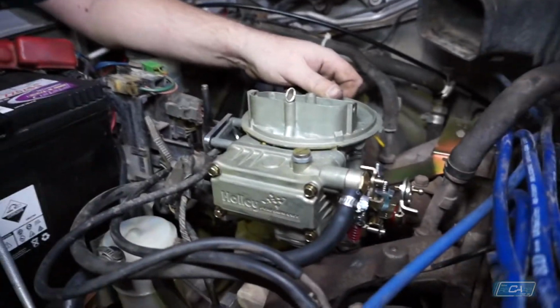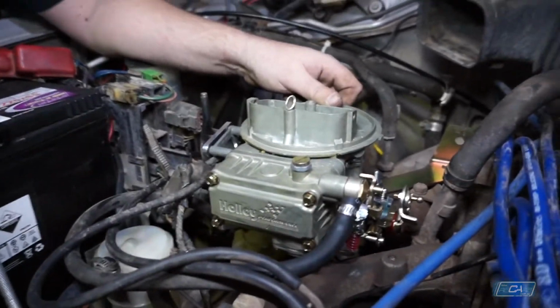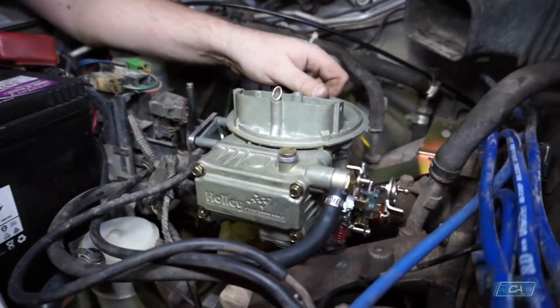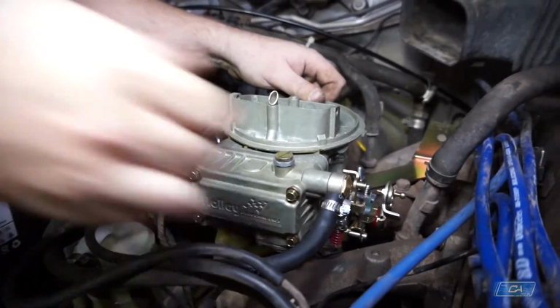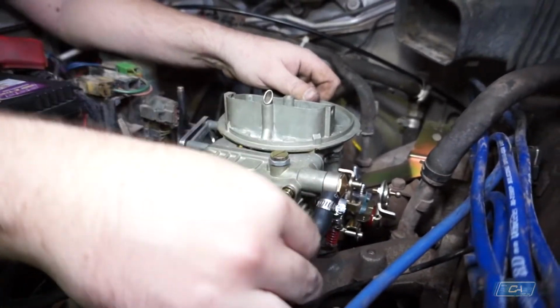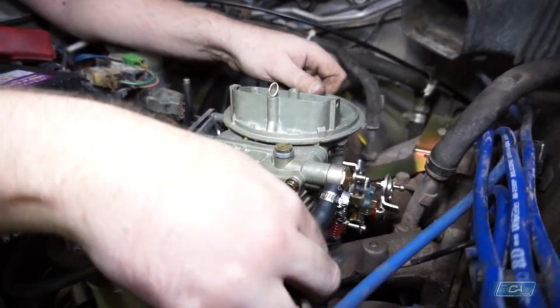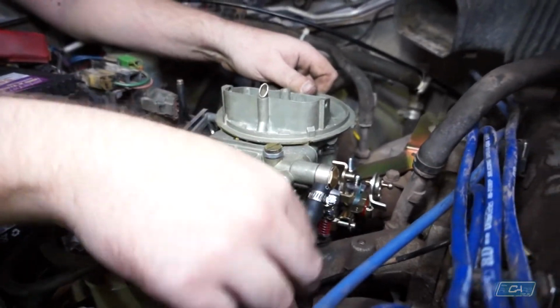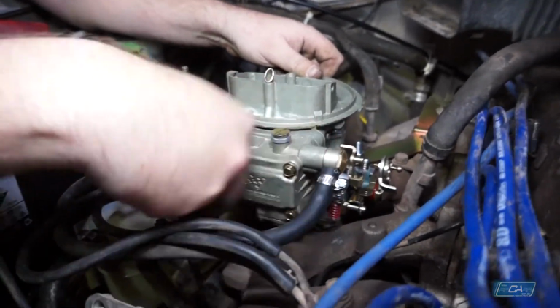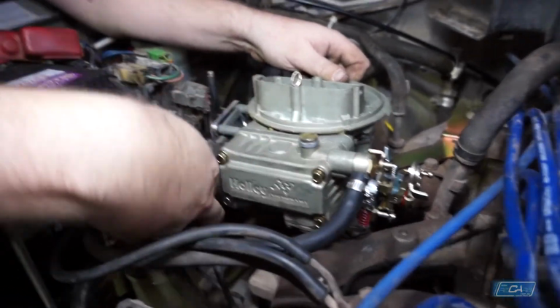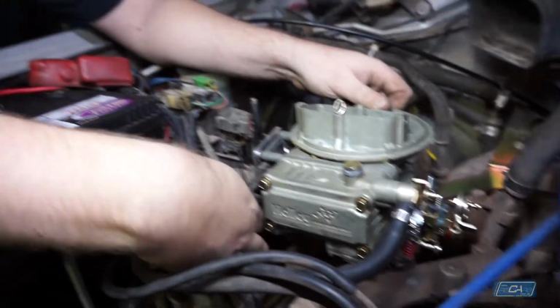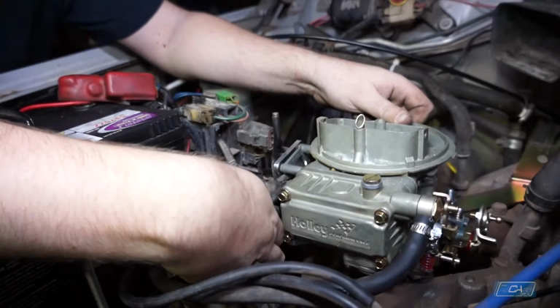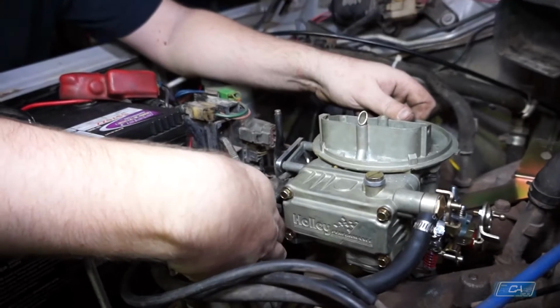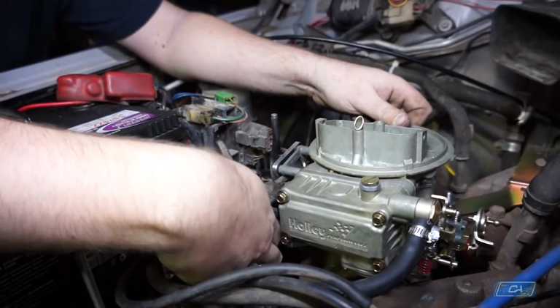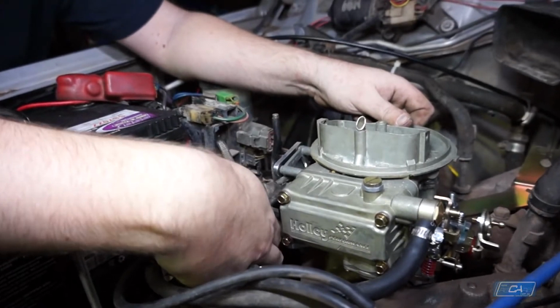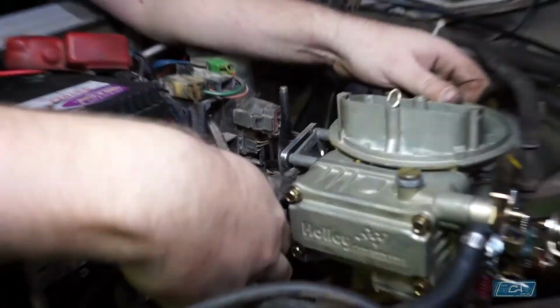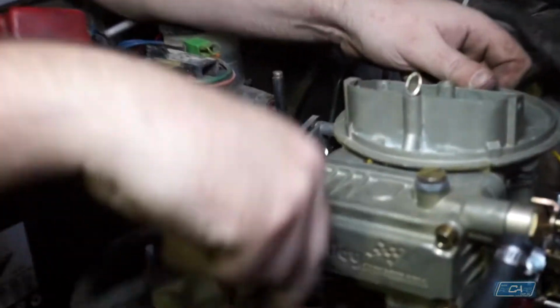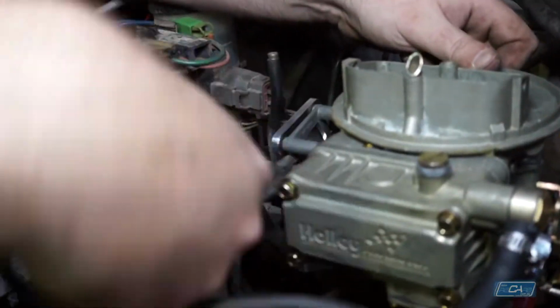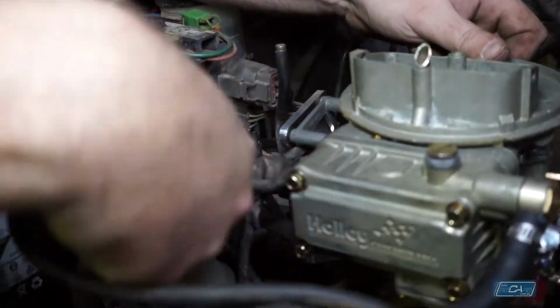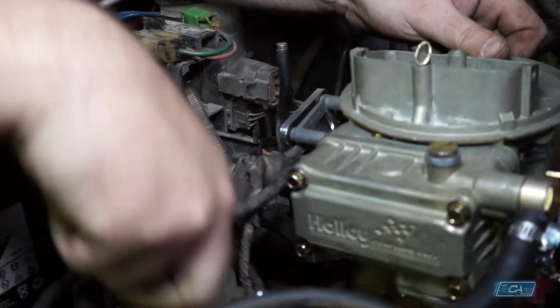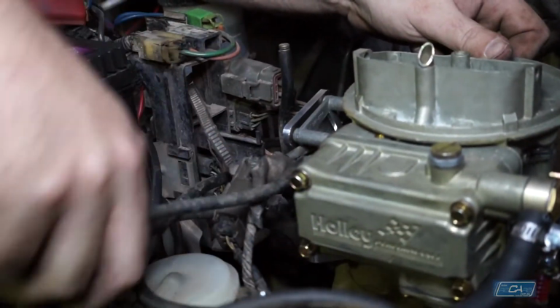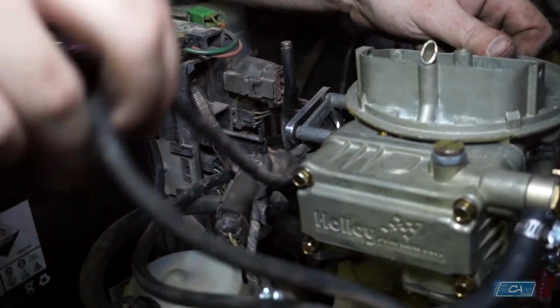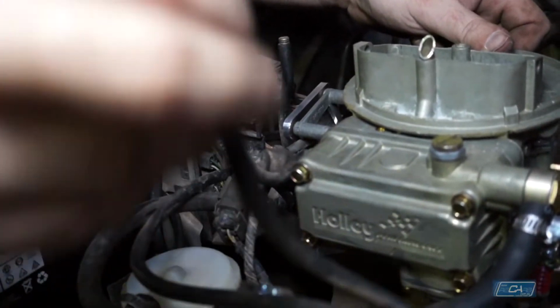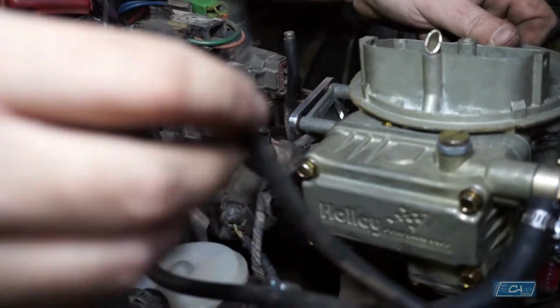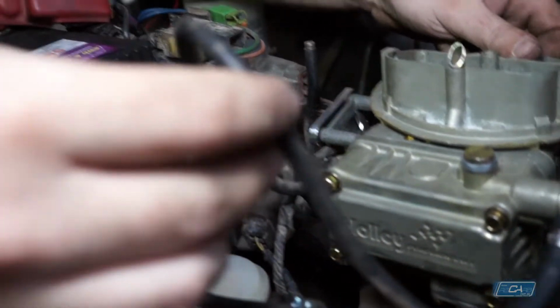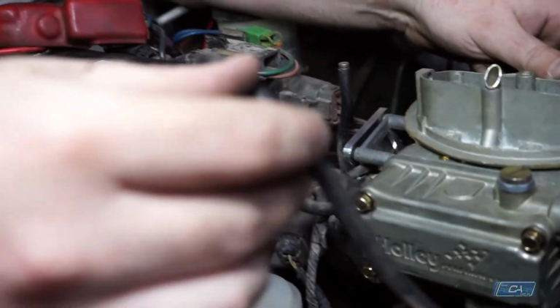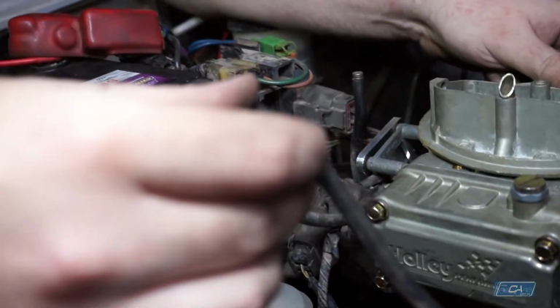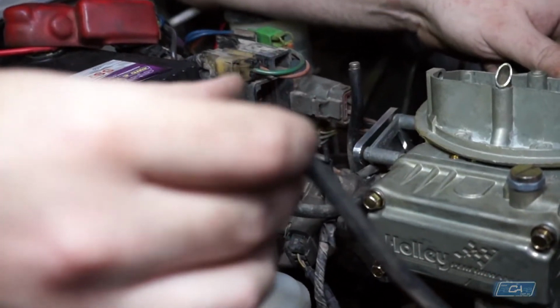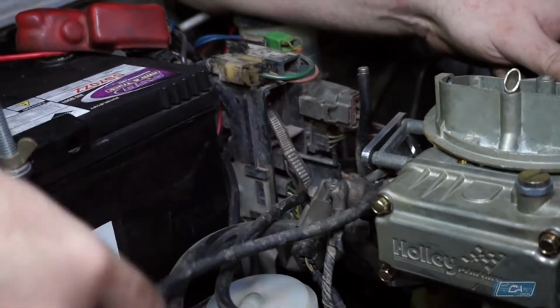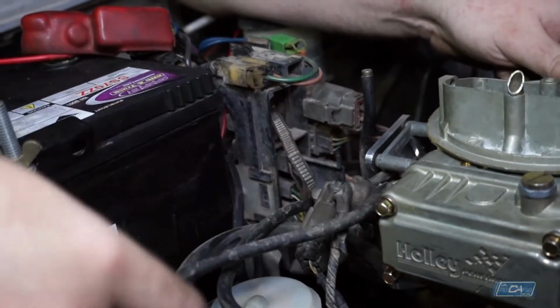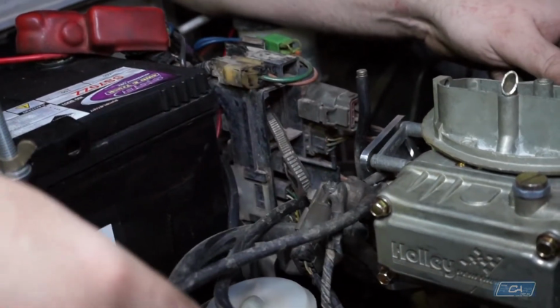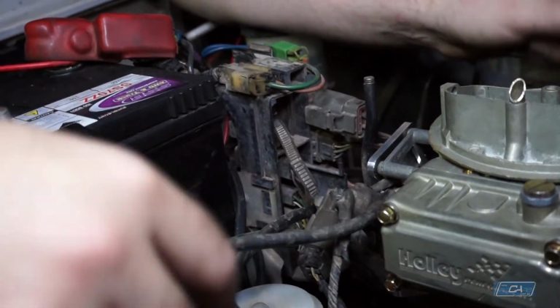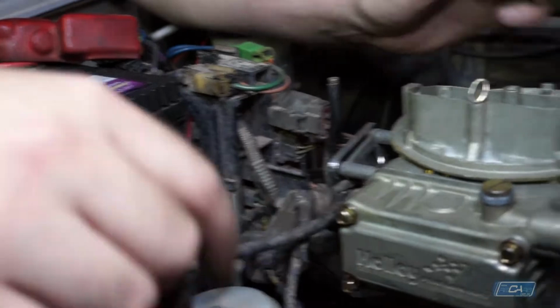Fuel line on, TPS switches on, idle cable on — it's just the throttle cable left.